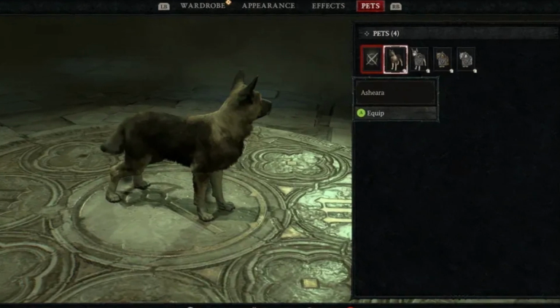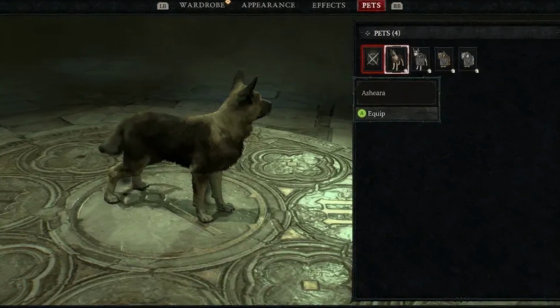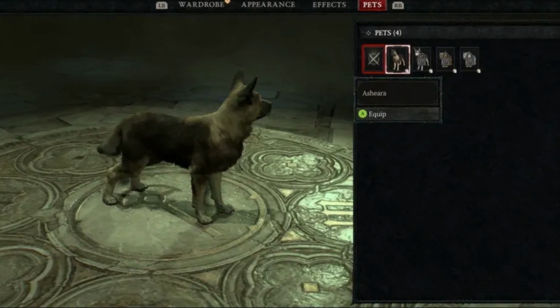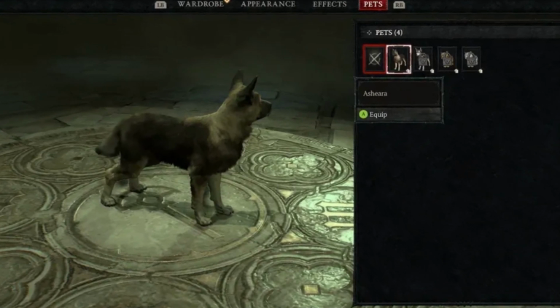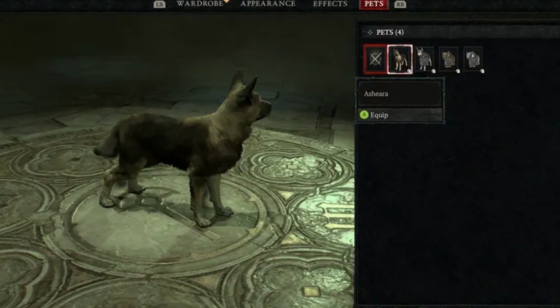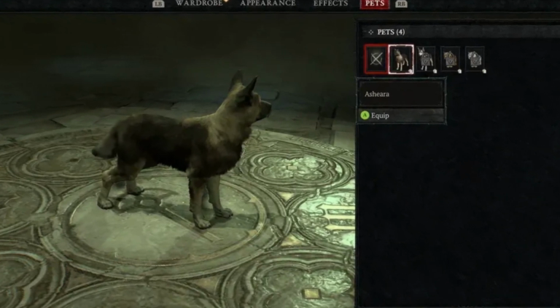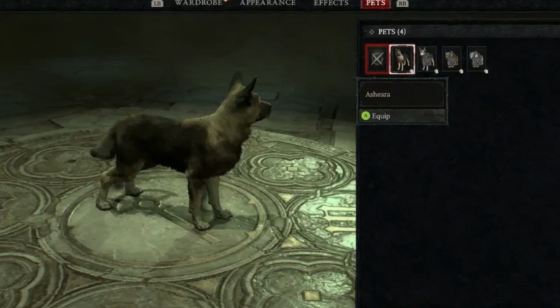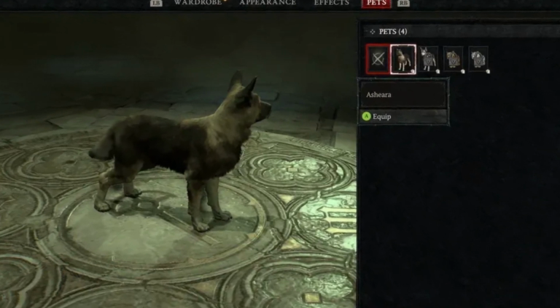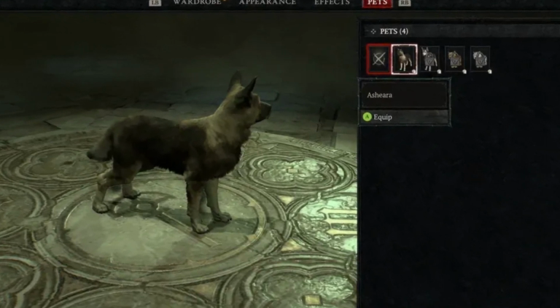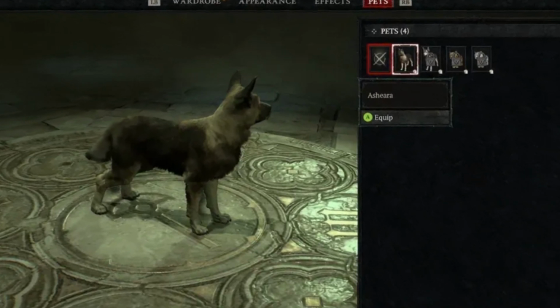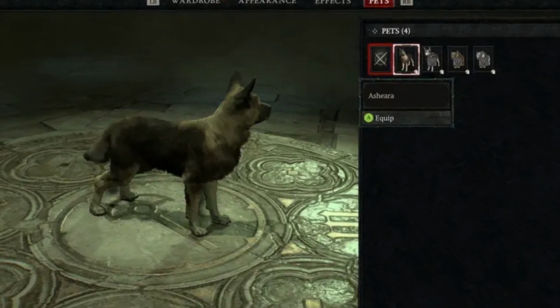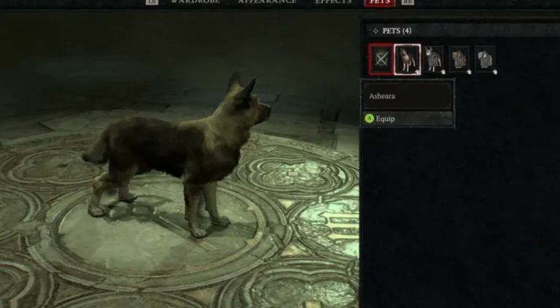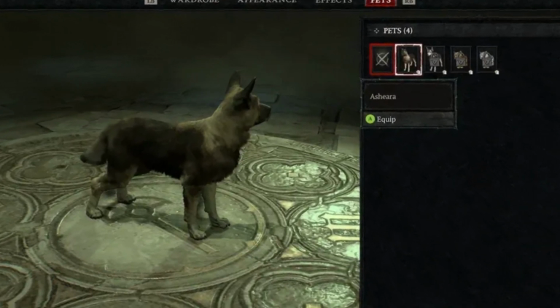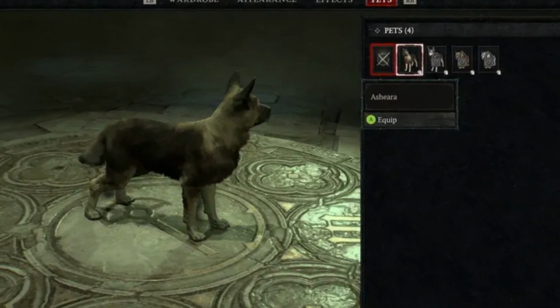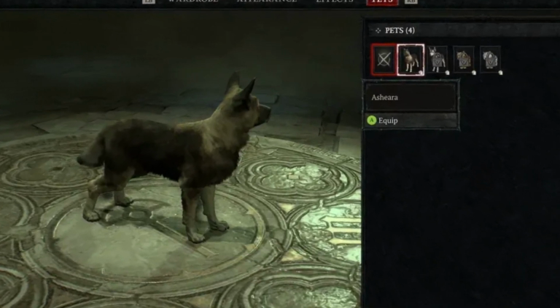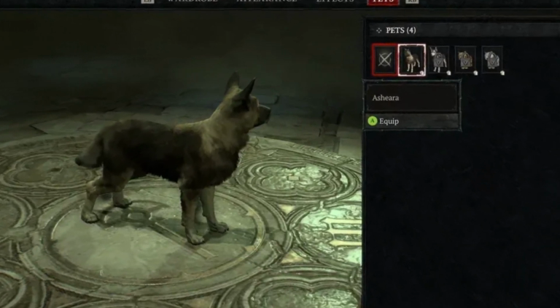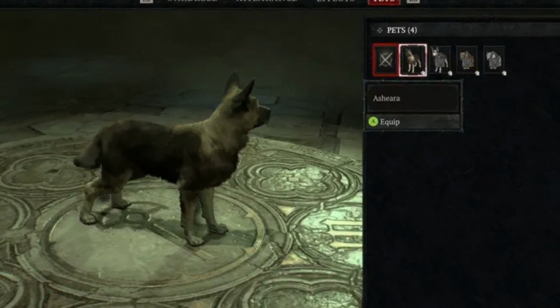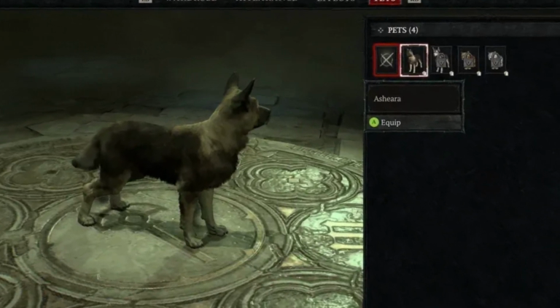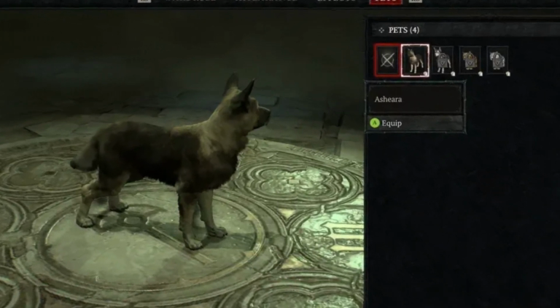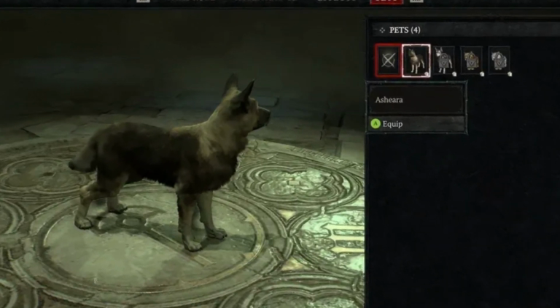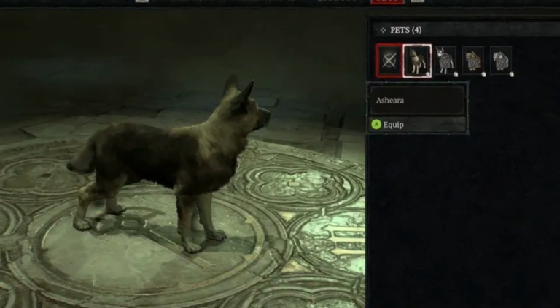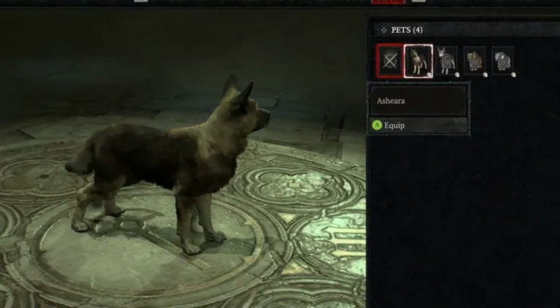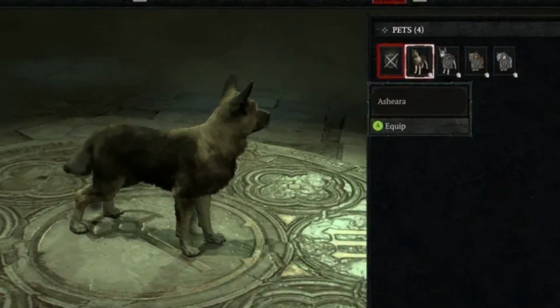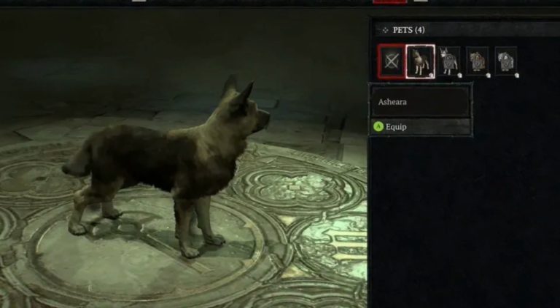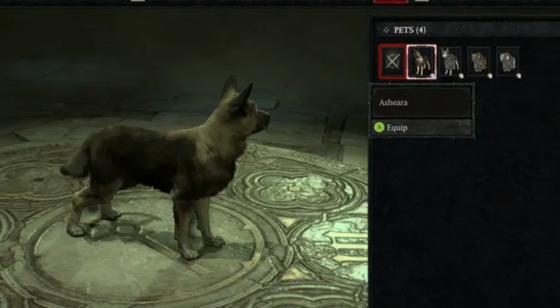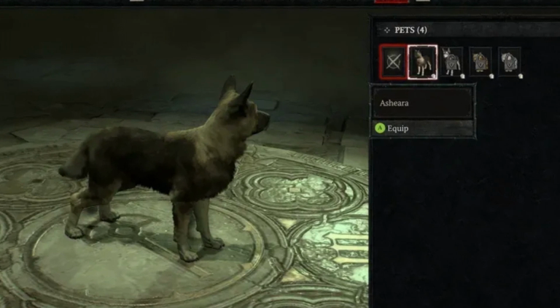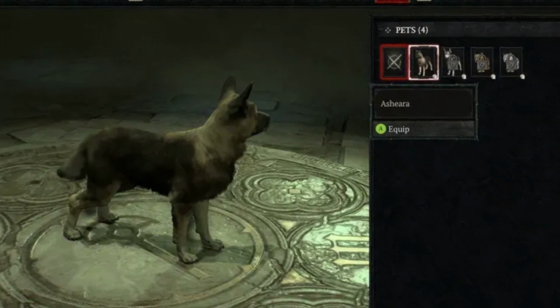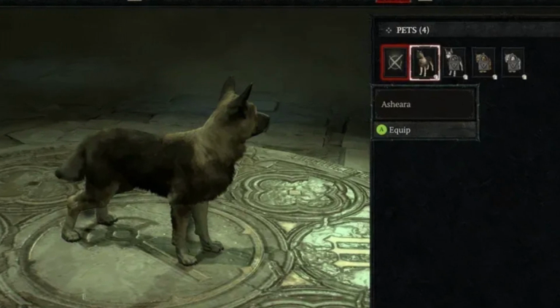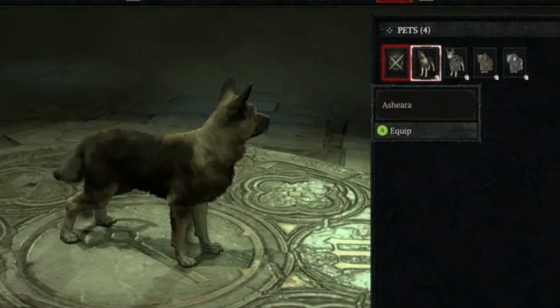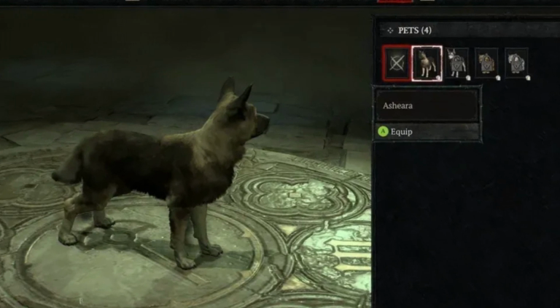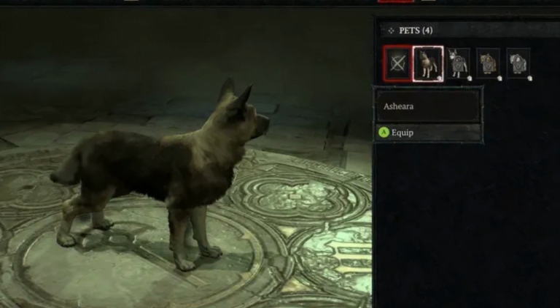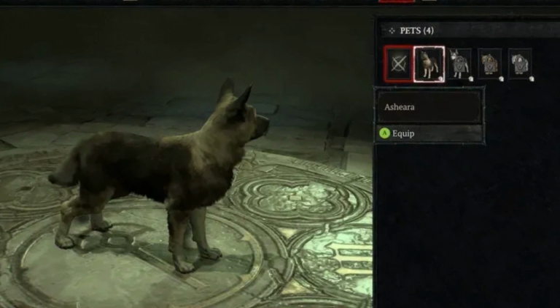To equip your pet, open your wardrobe menu, find the Pets tab, and equip your new dog.